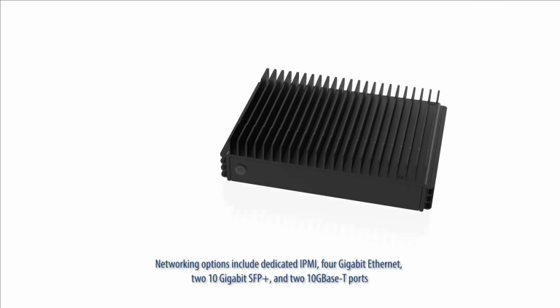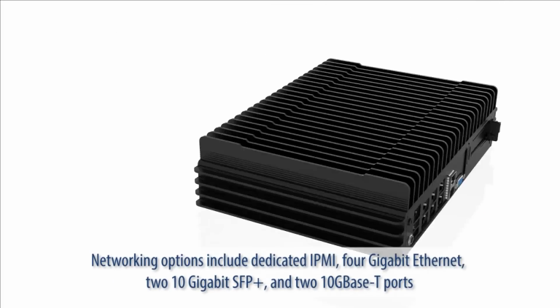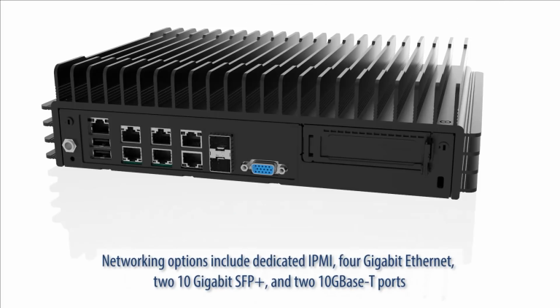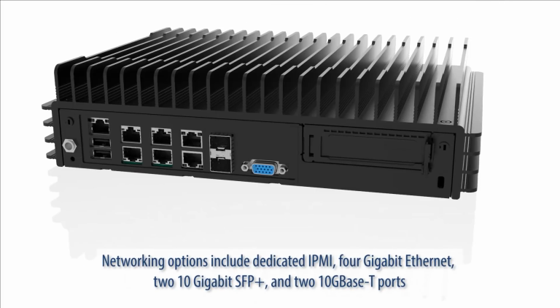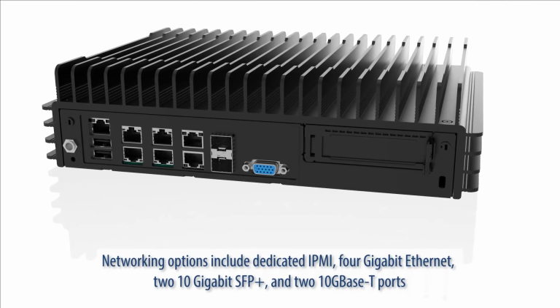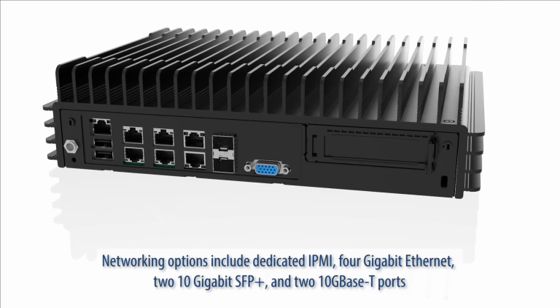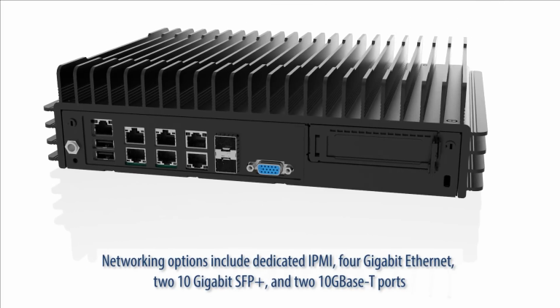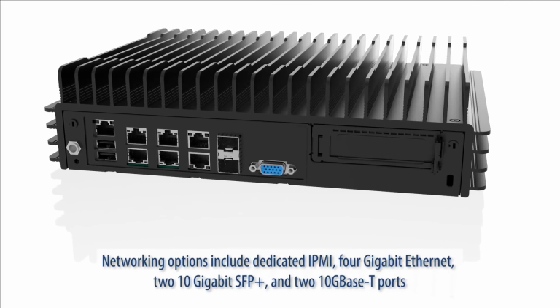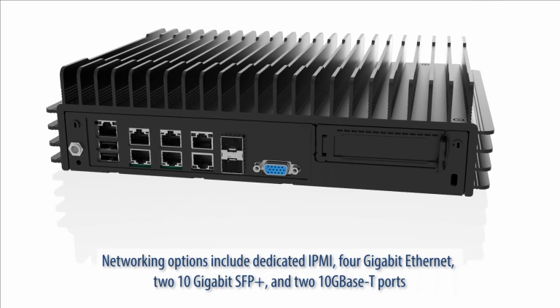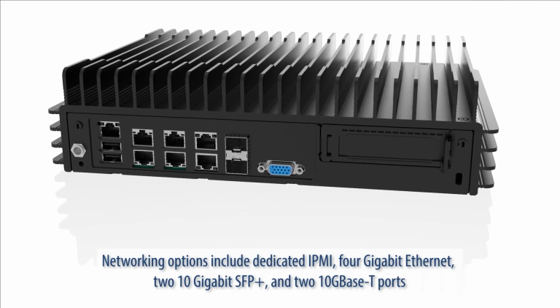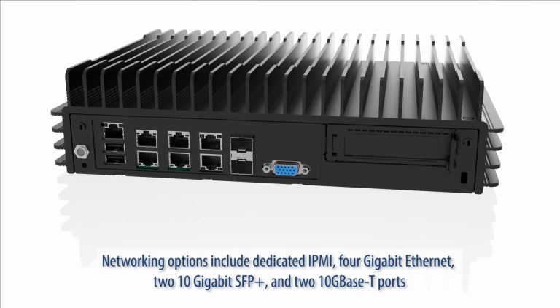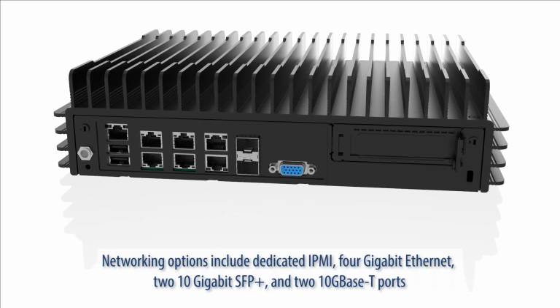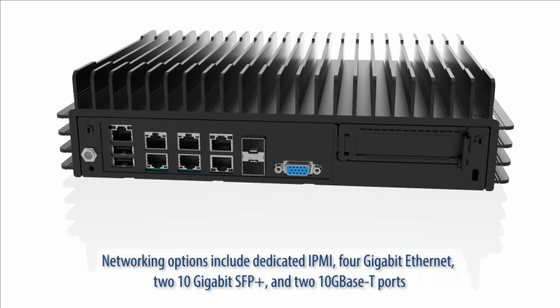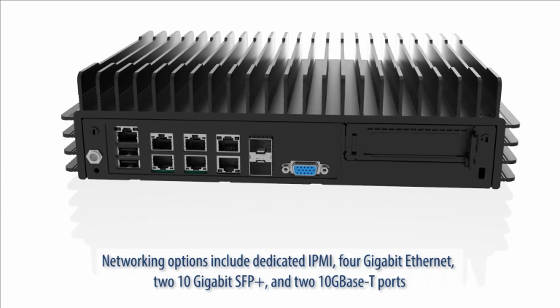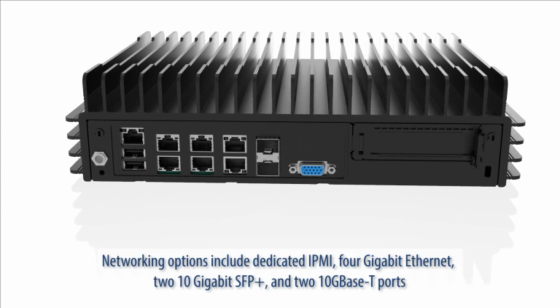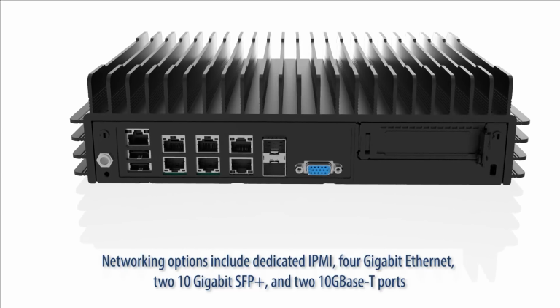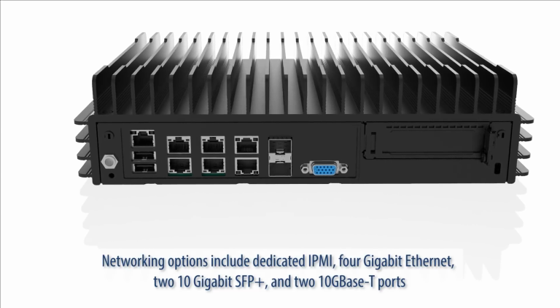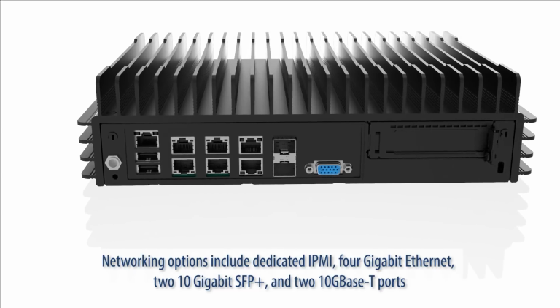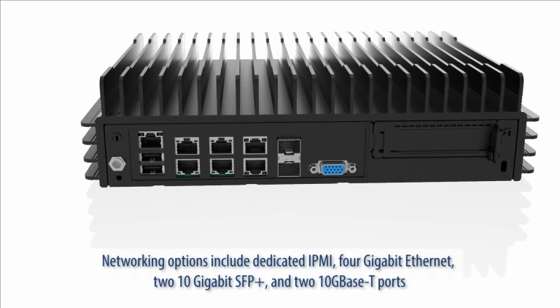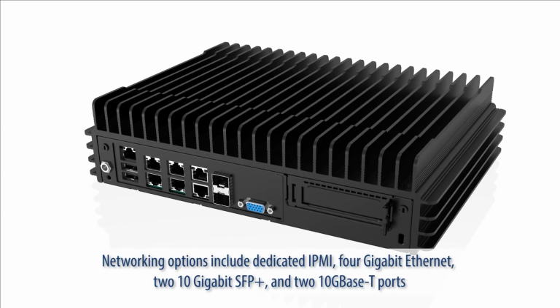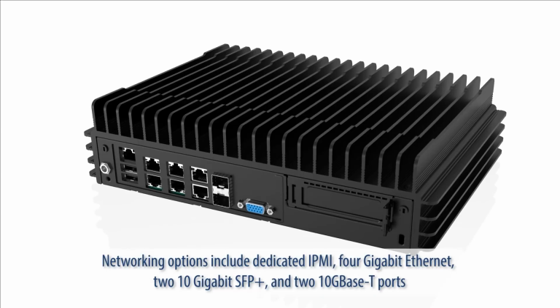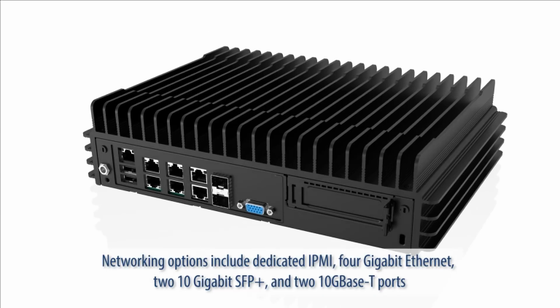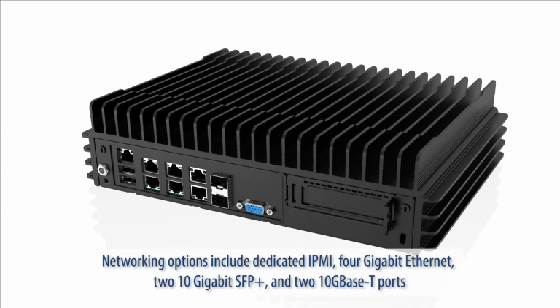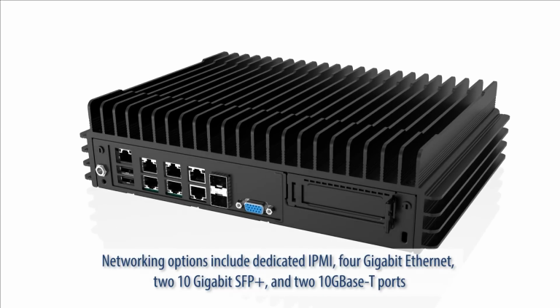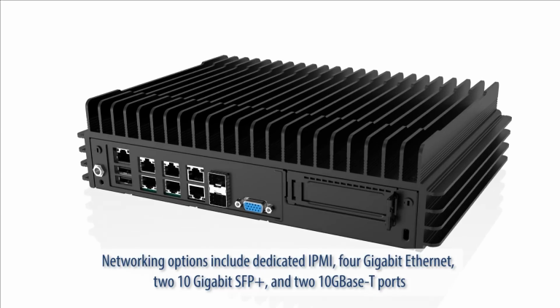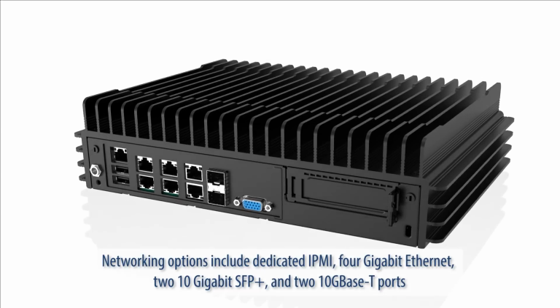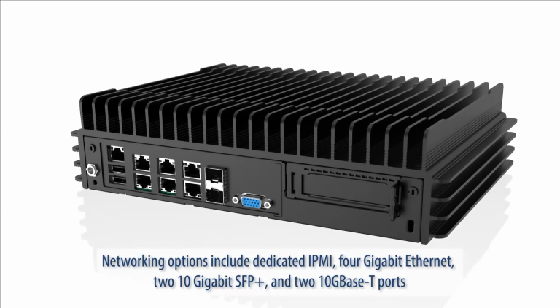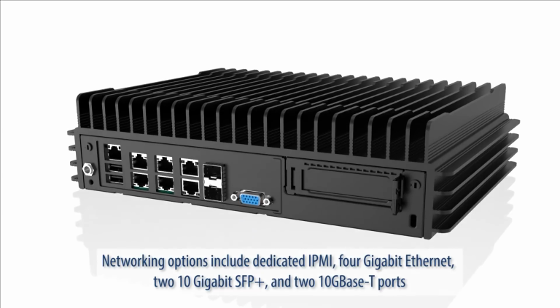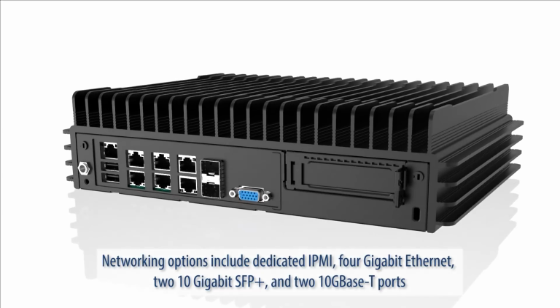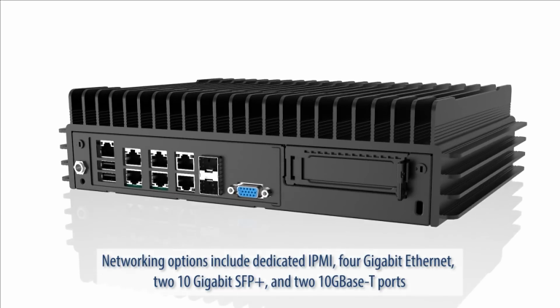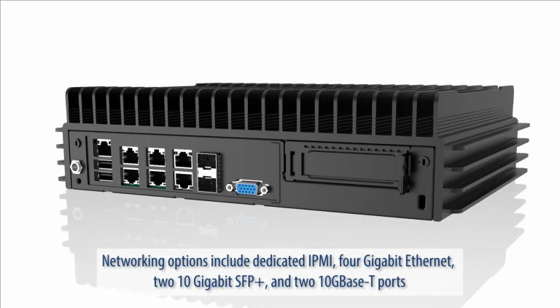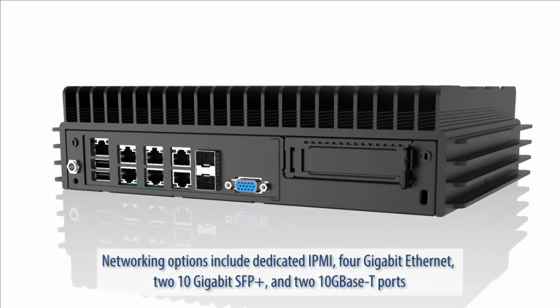Networking options include dedicated IPMI, 4 gigabit Ethernet, two 10 gigabit SFP Plus, and two 10G BASE-T ports.